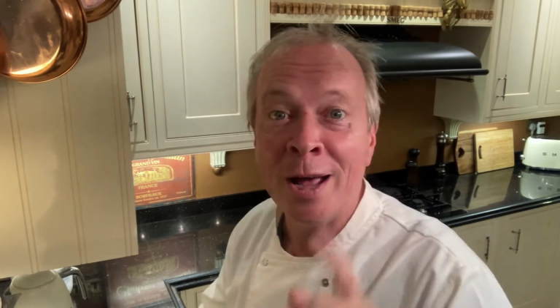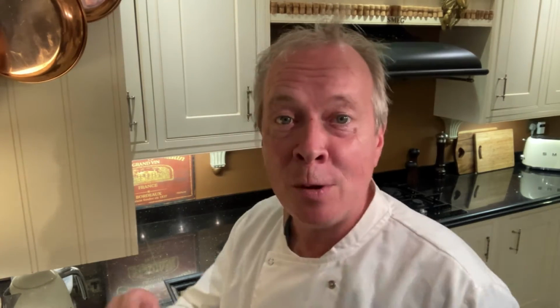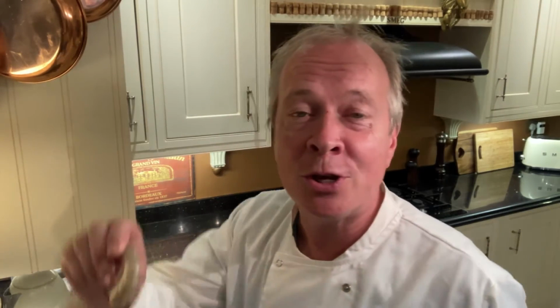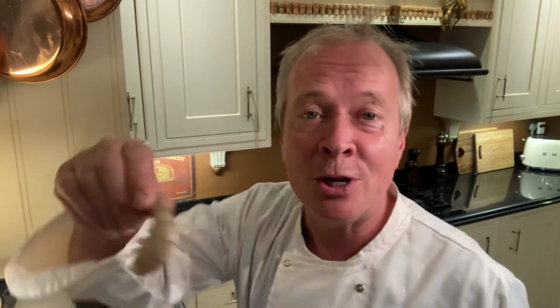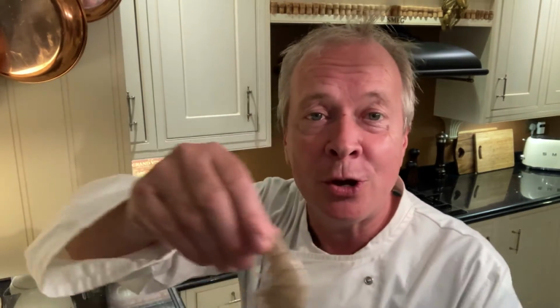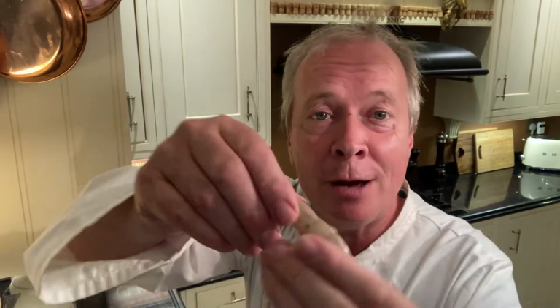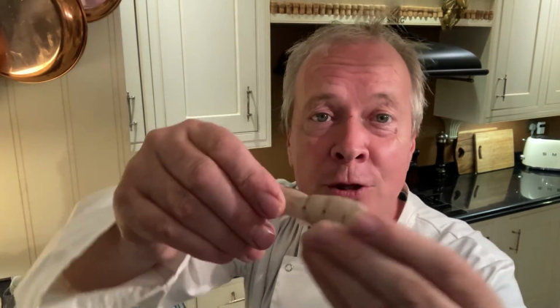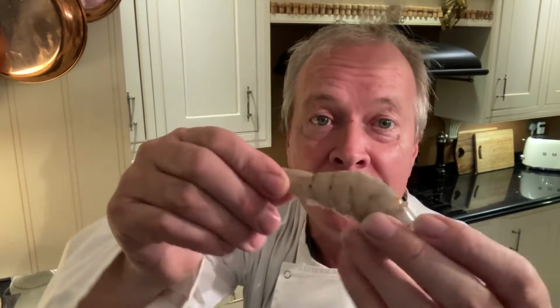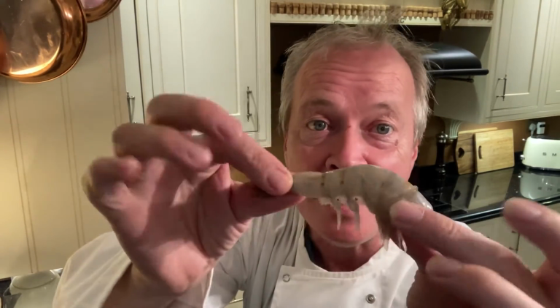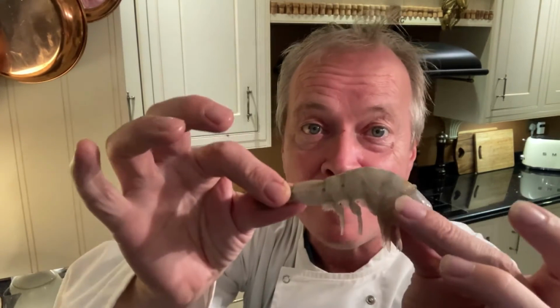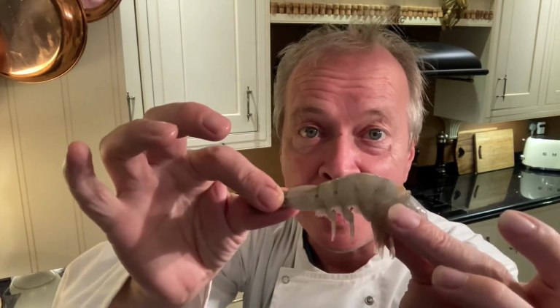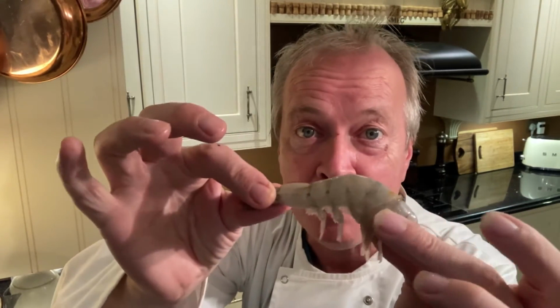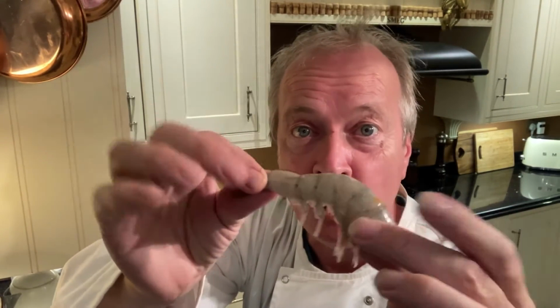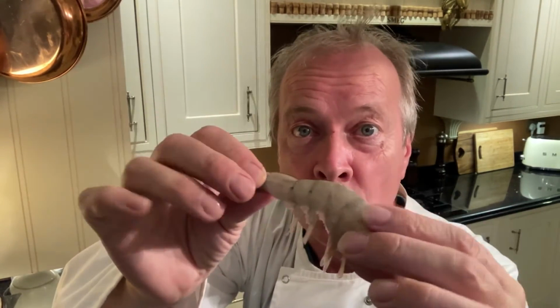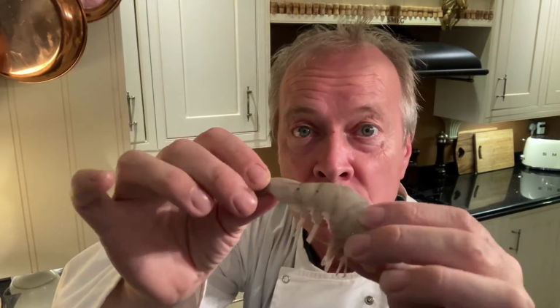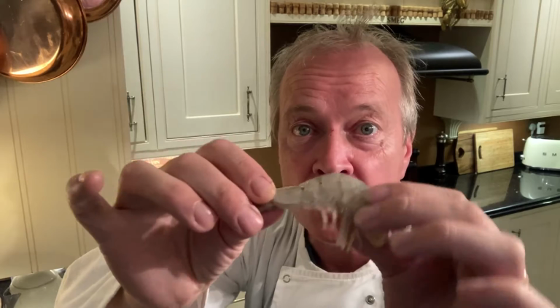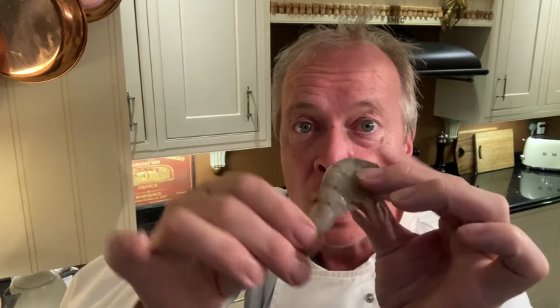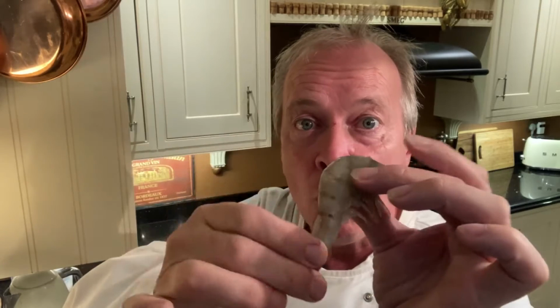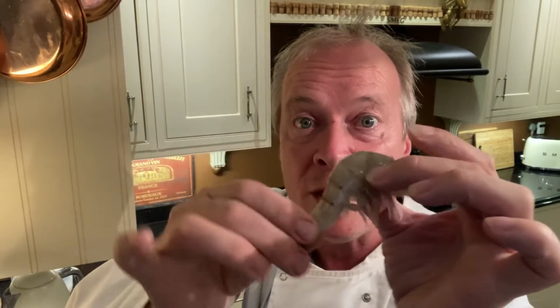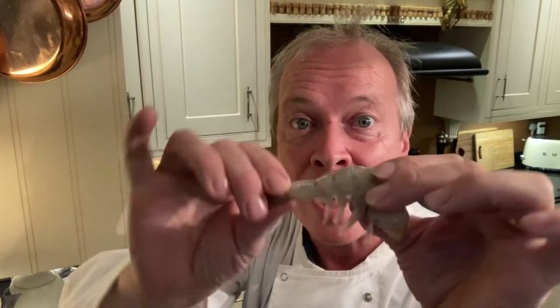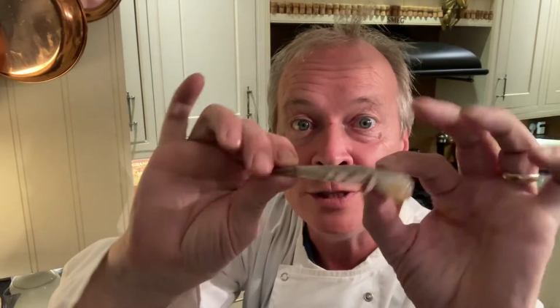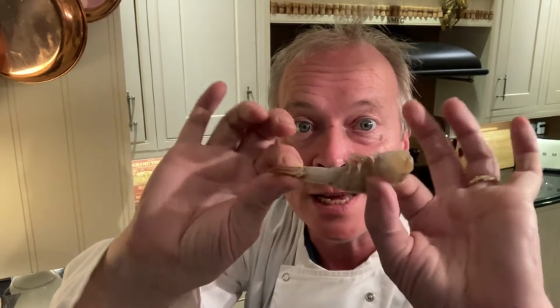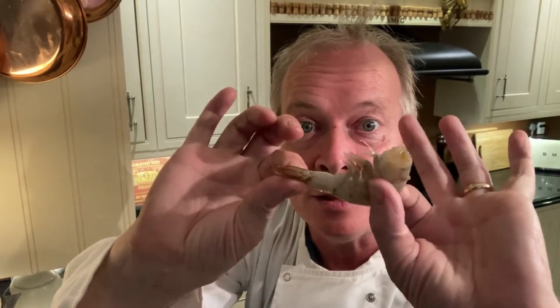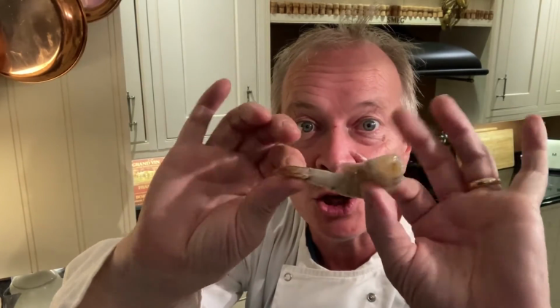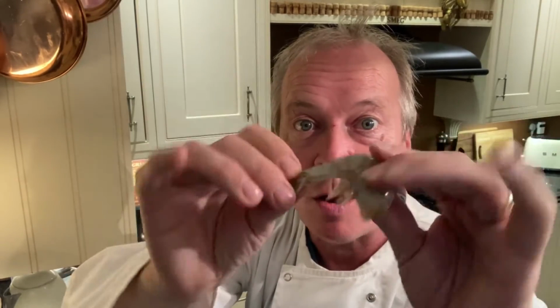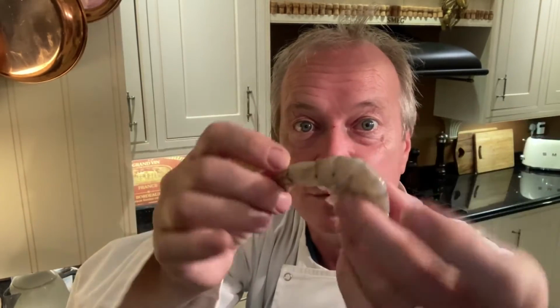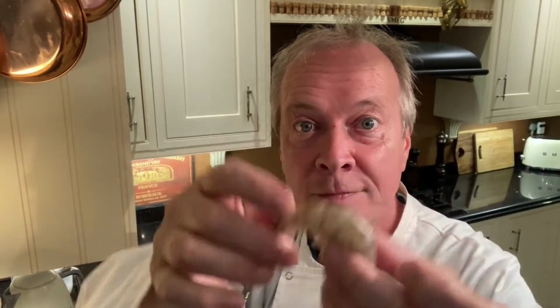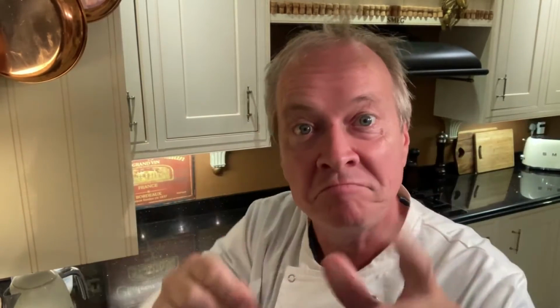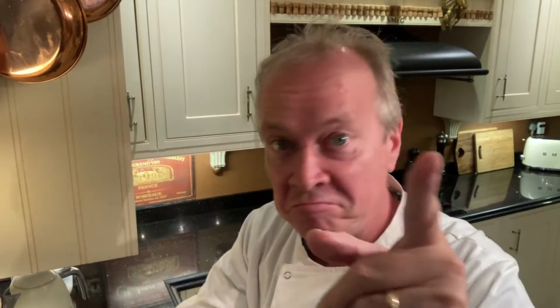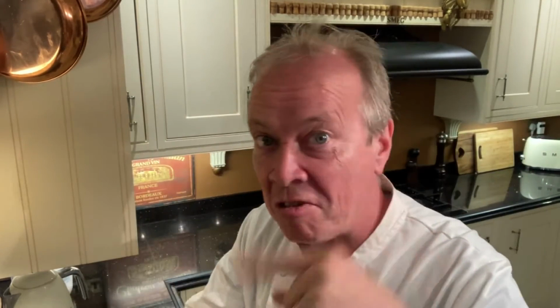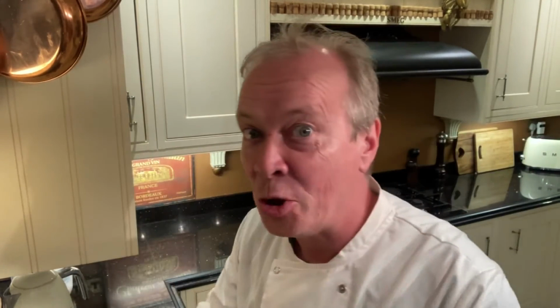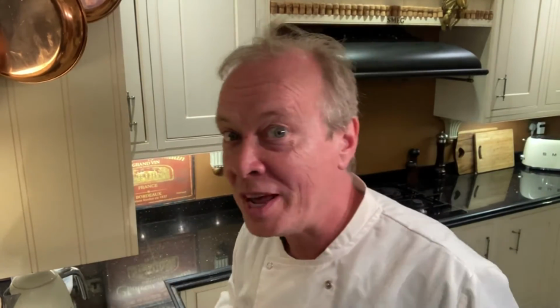I'm also going to show you how to devein prawns without taking the shell off. Follow me.